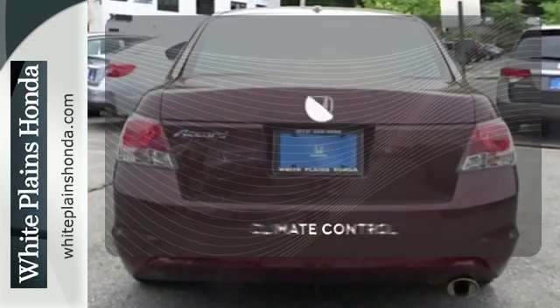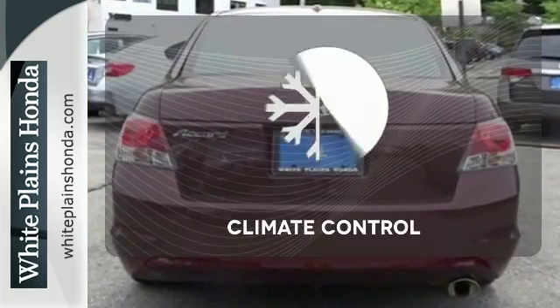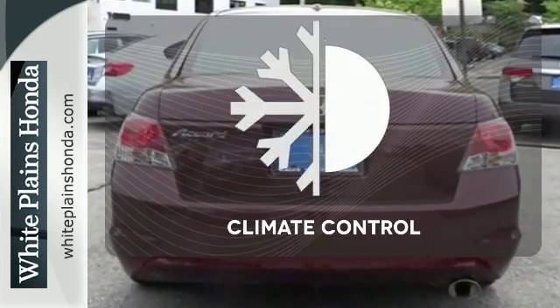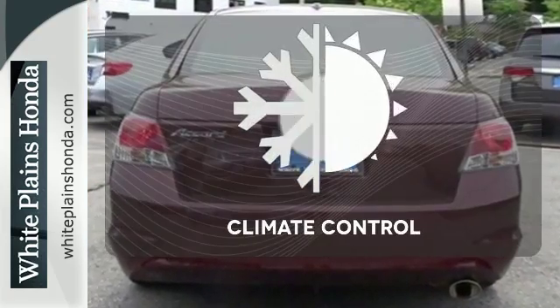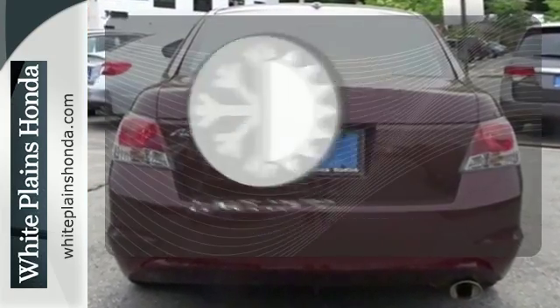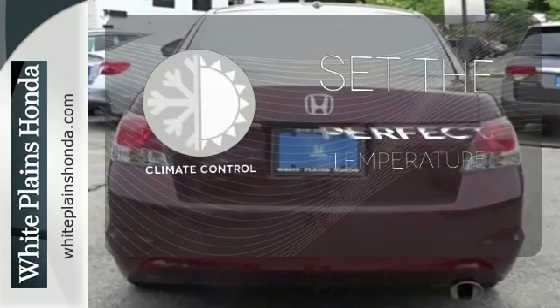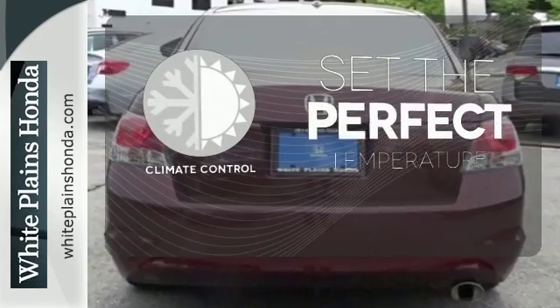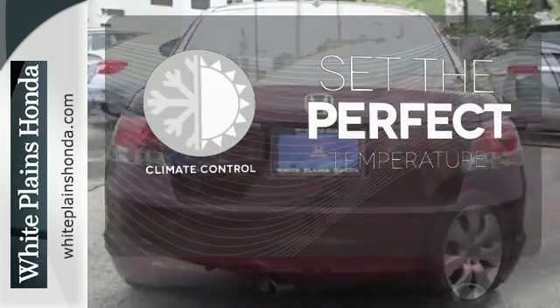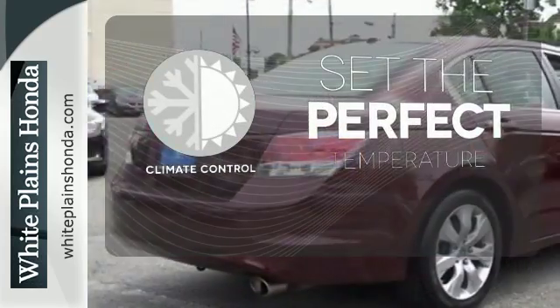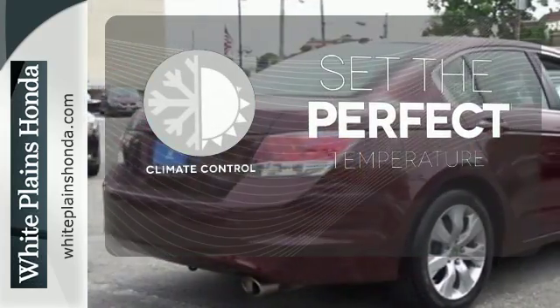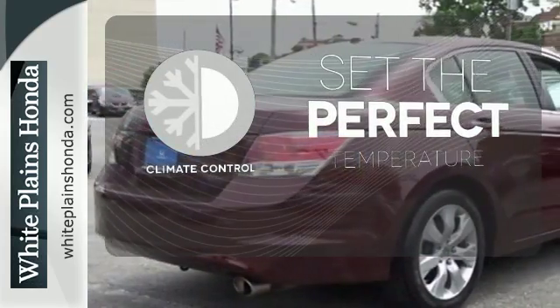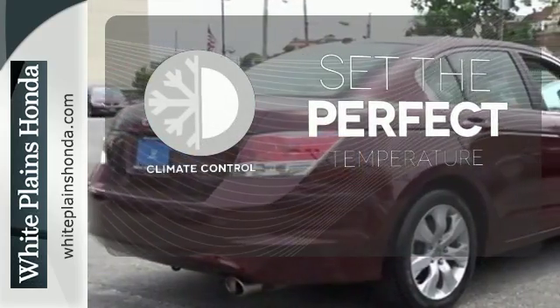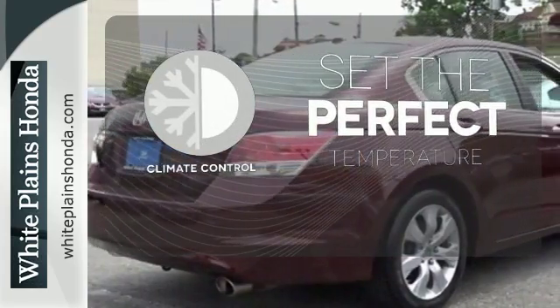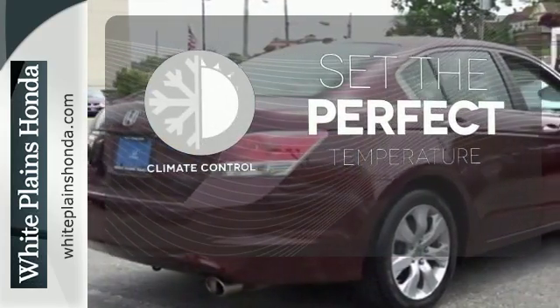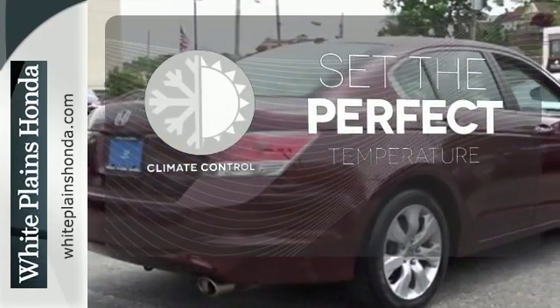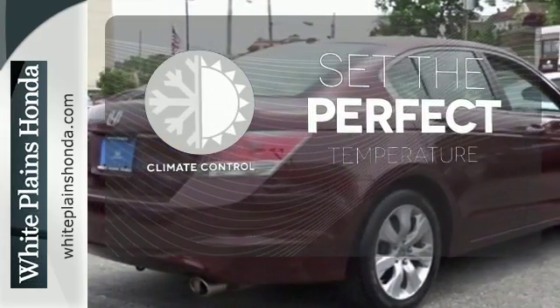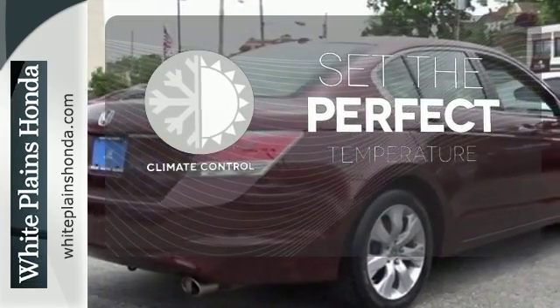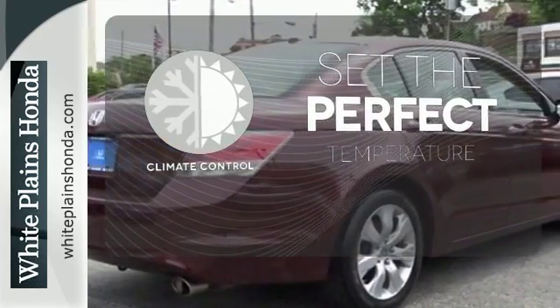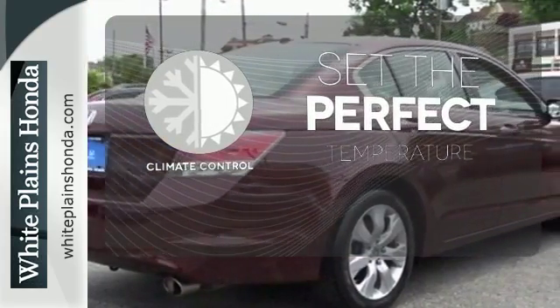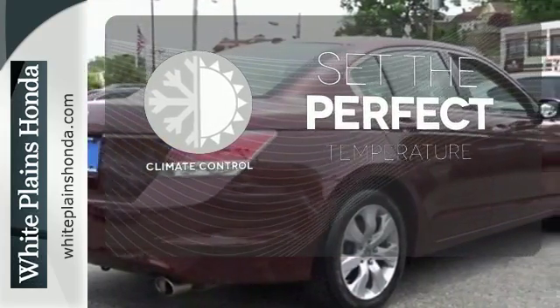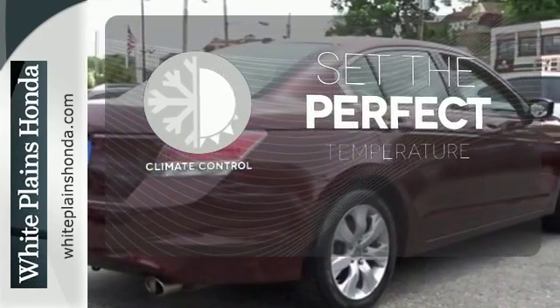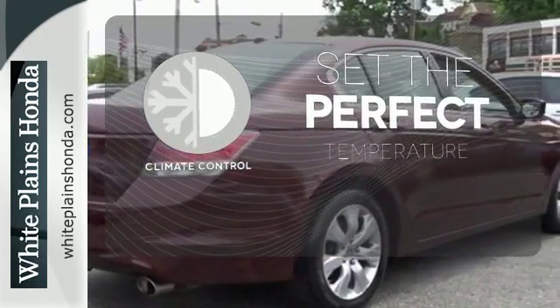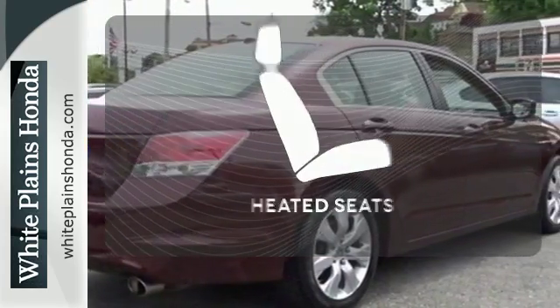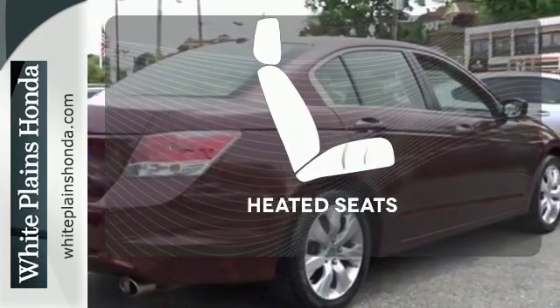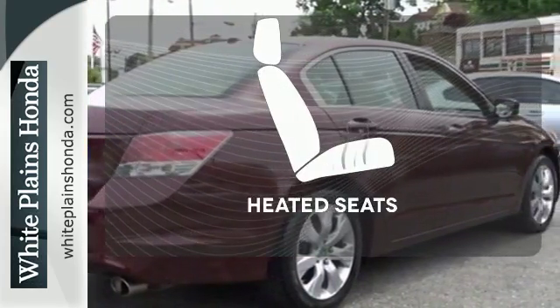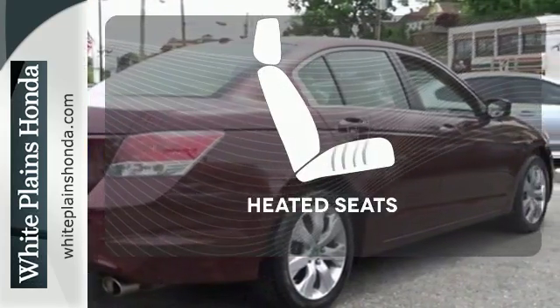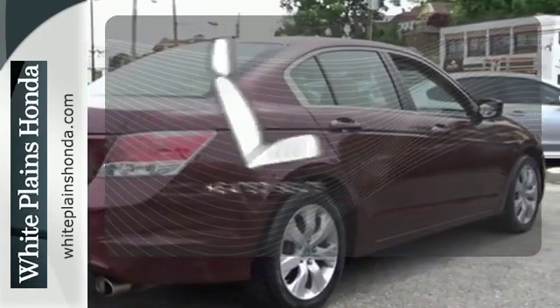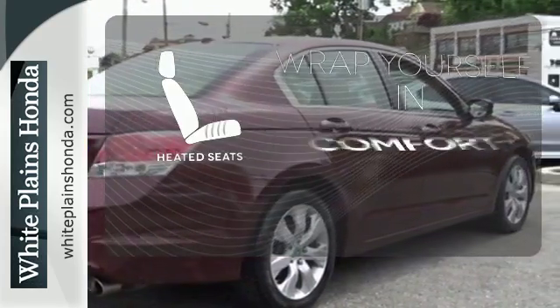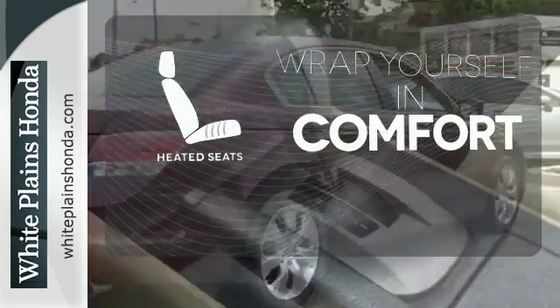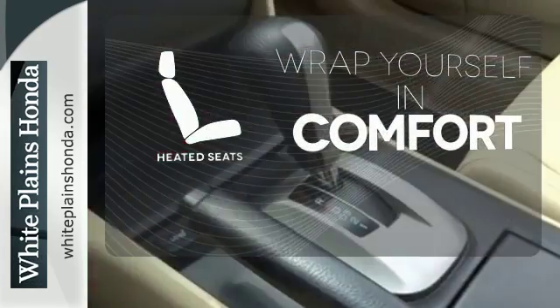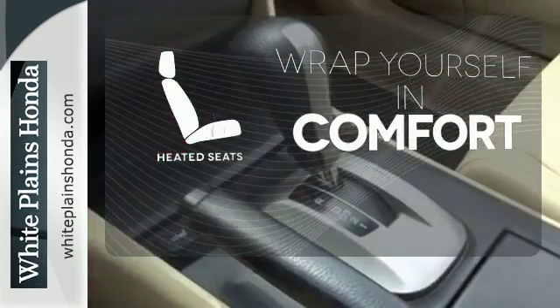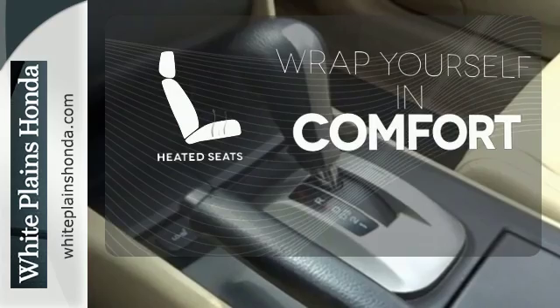The climate control lets you set the temperature exactly where you want it. Ward off the chills with heated seats.